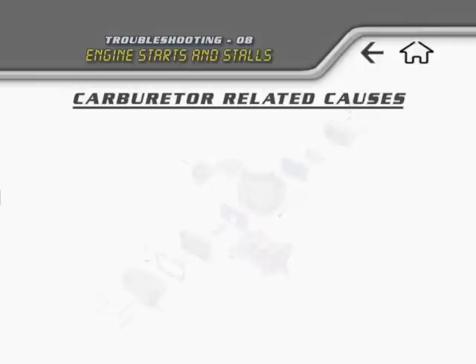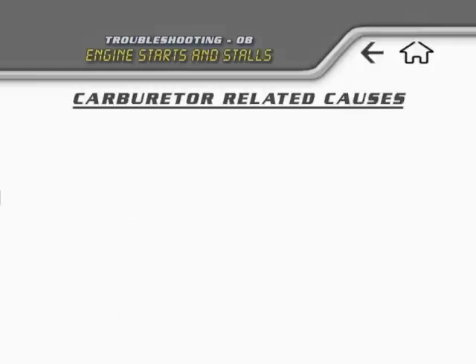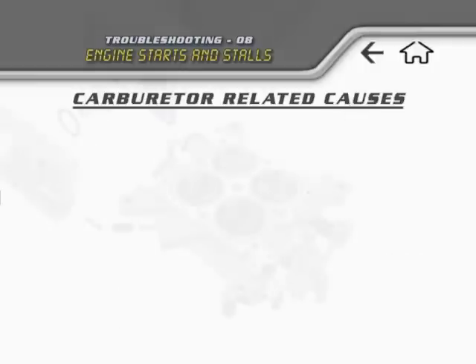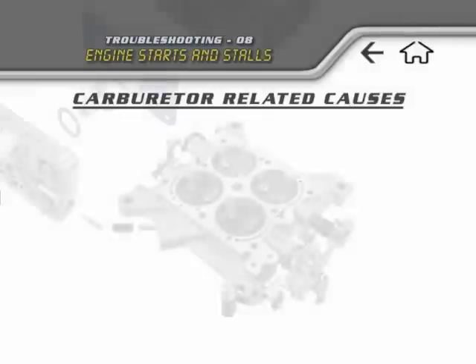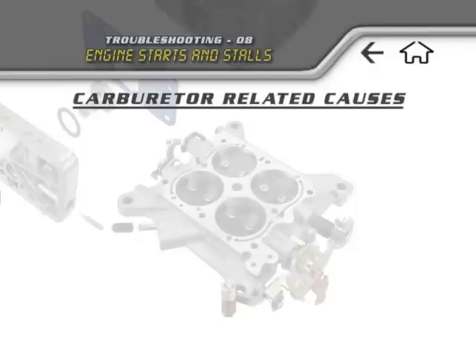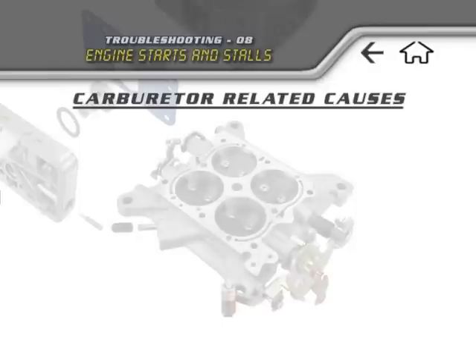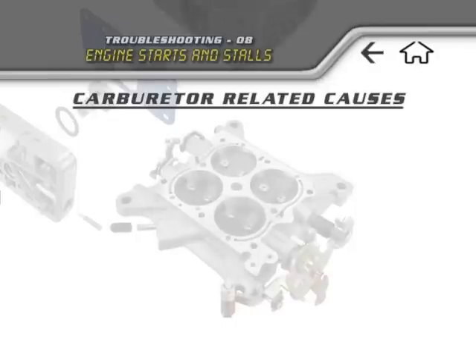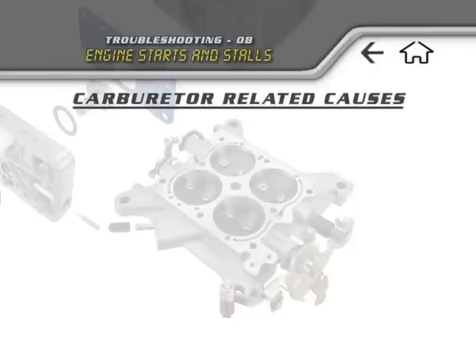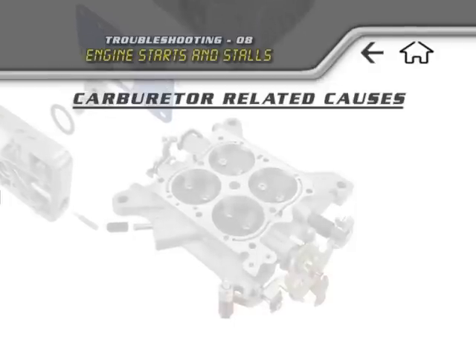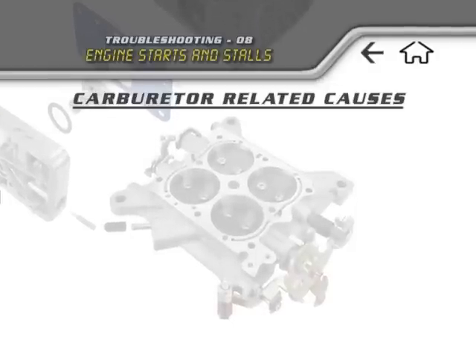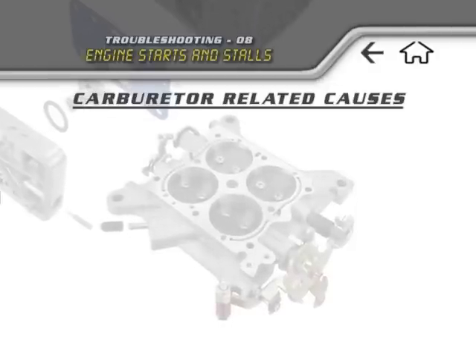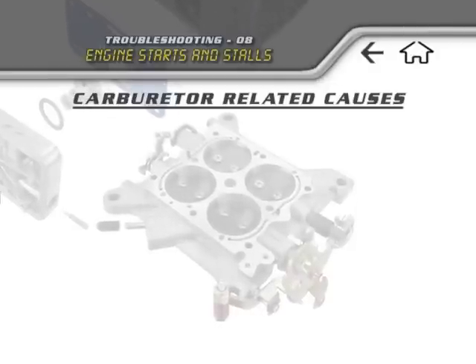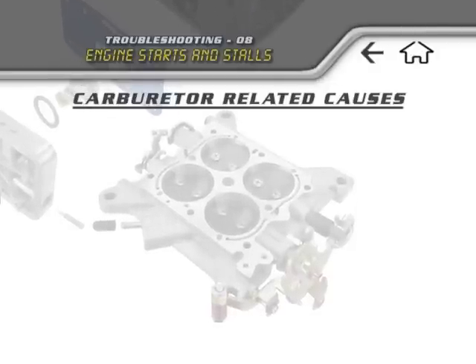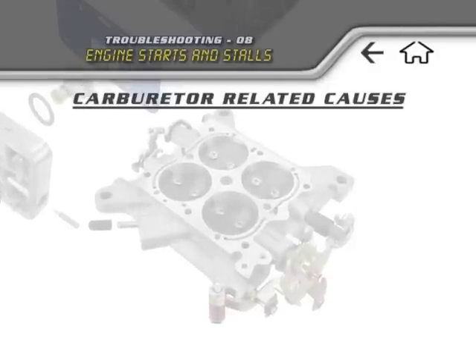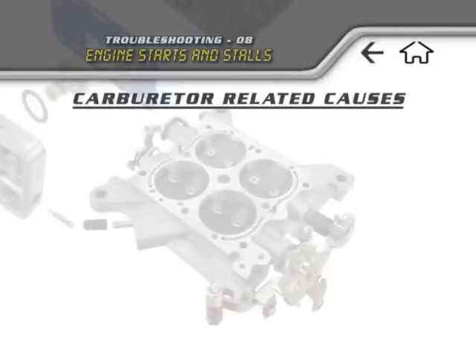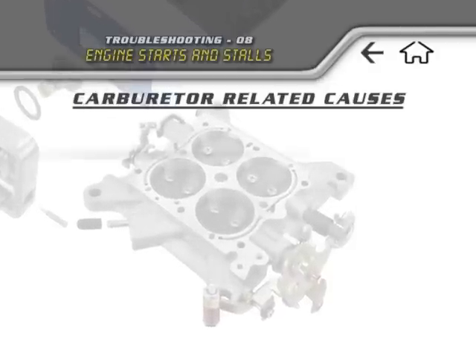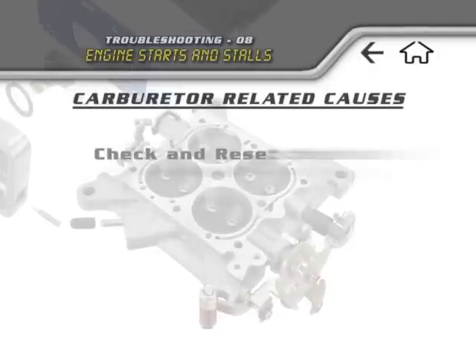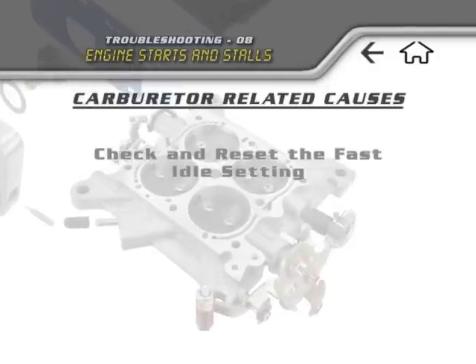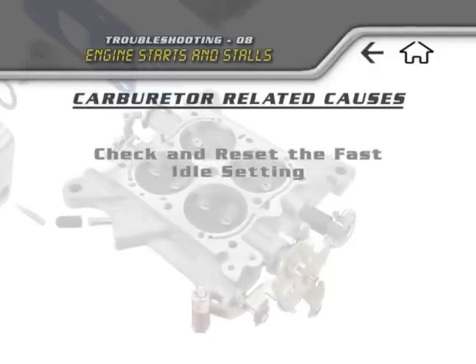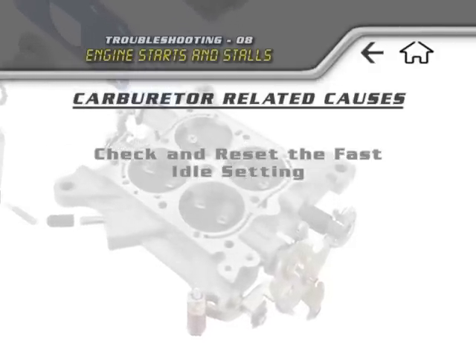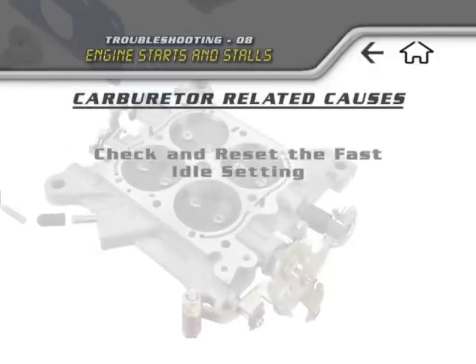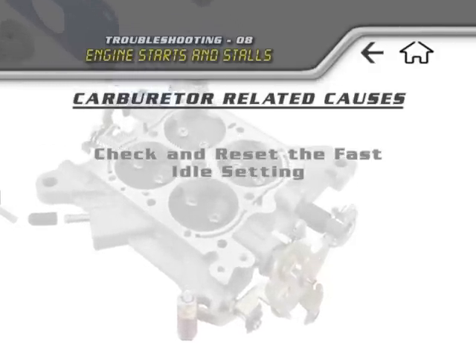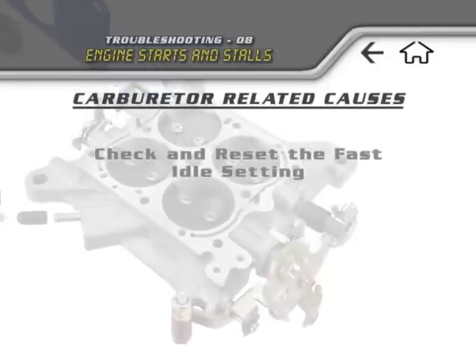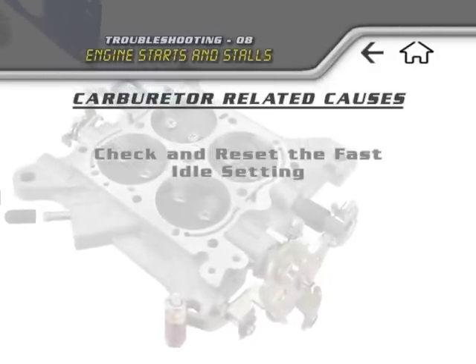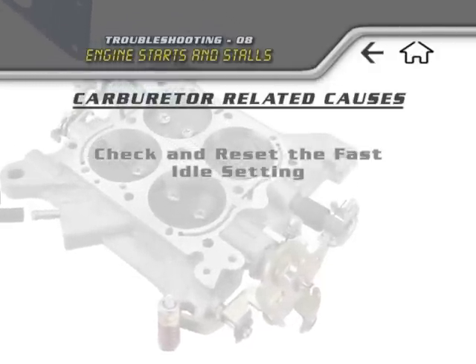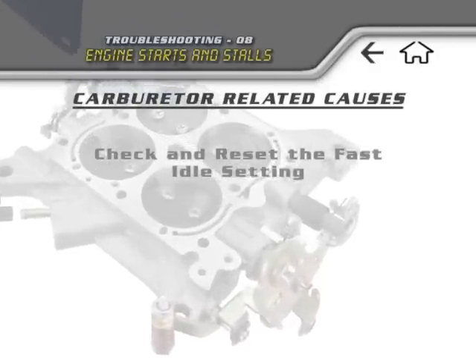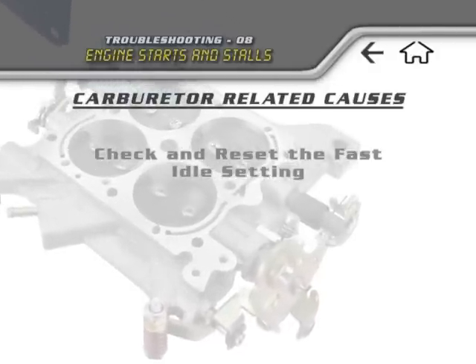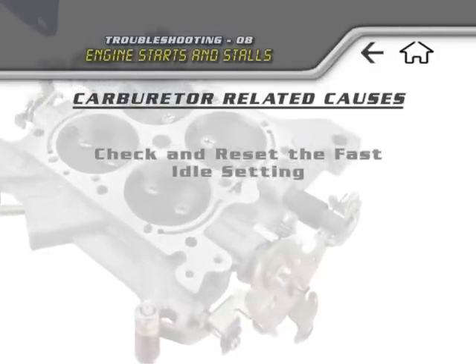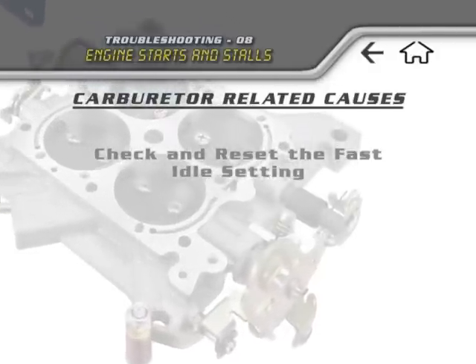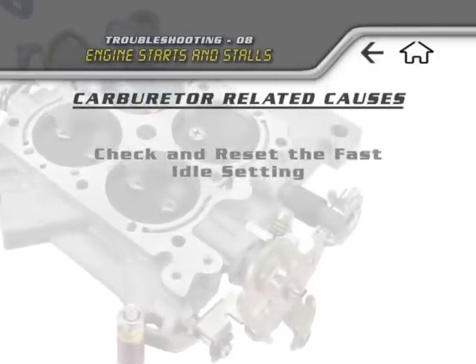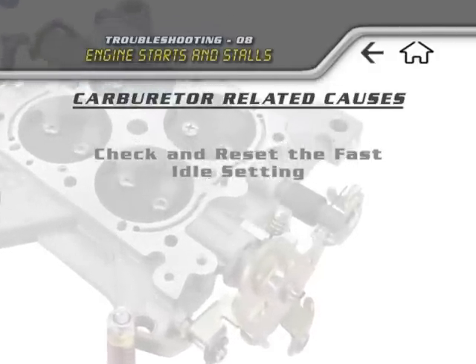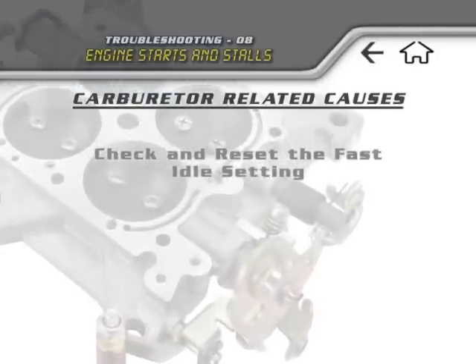If the engine is starting and stalling on cold startups, check and reset the fast idle setting and fast idle cam.